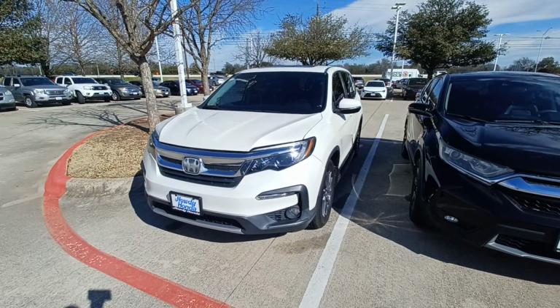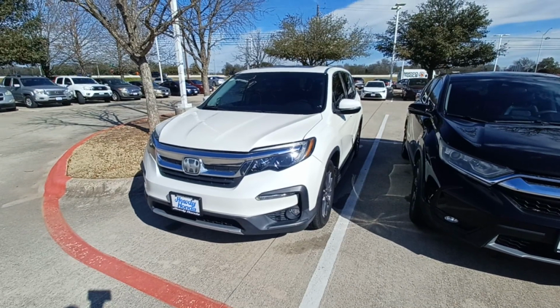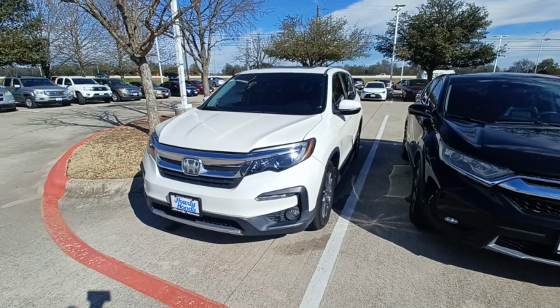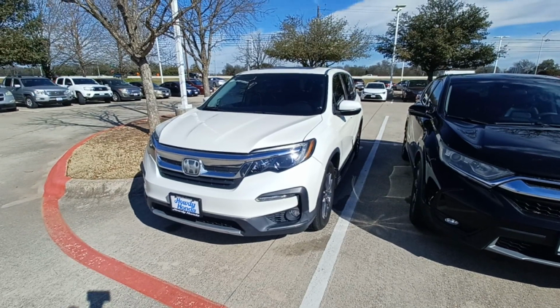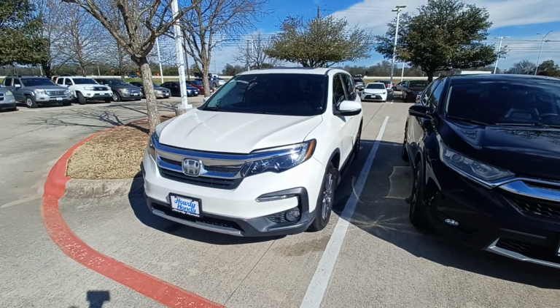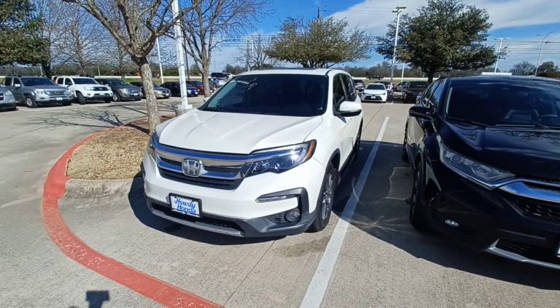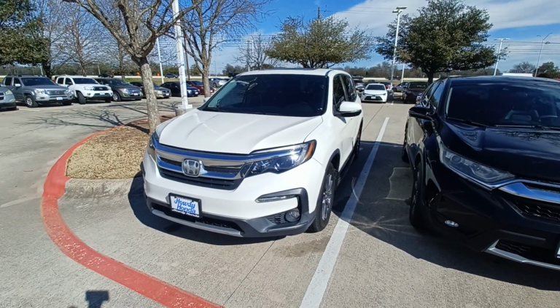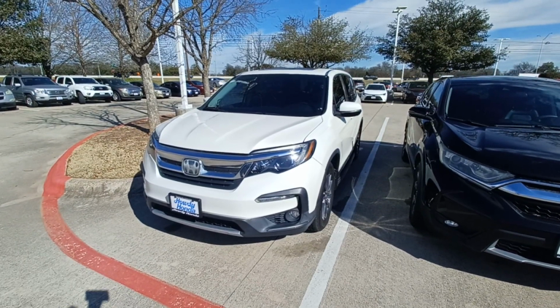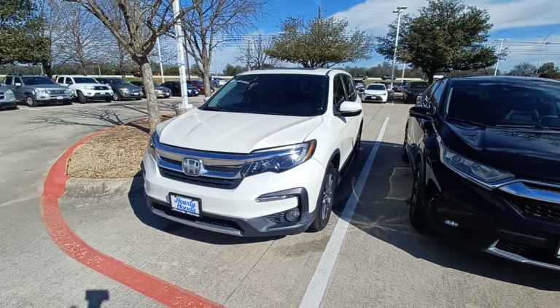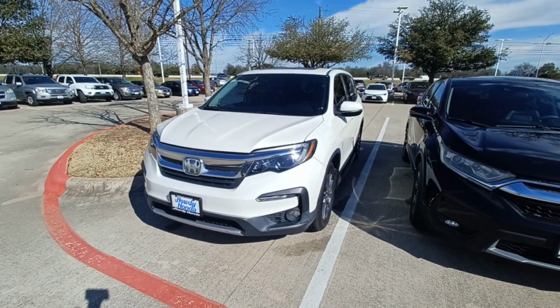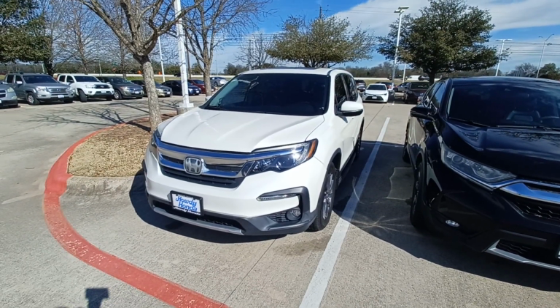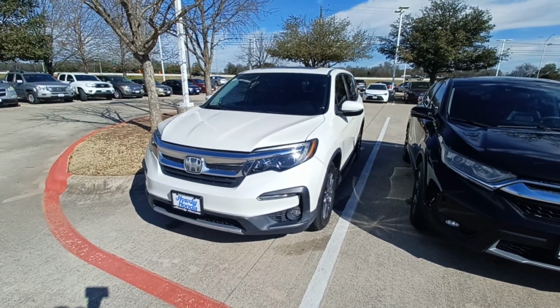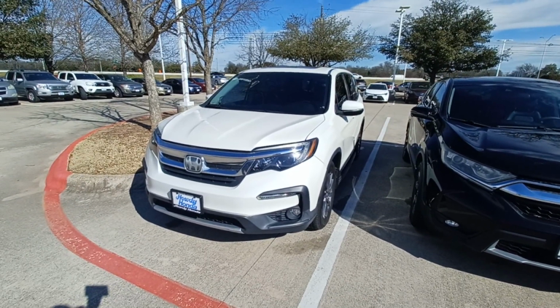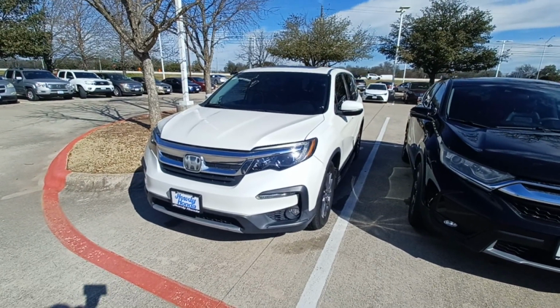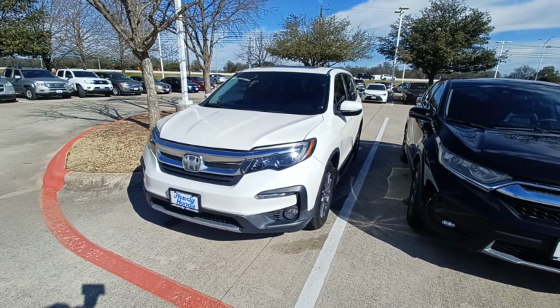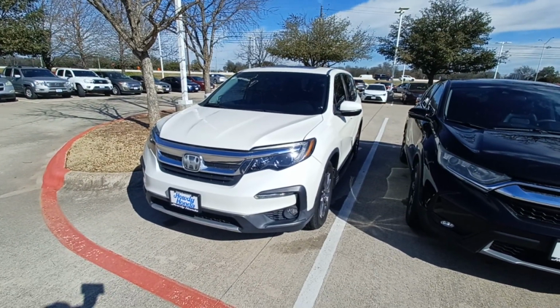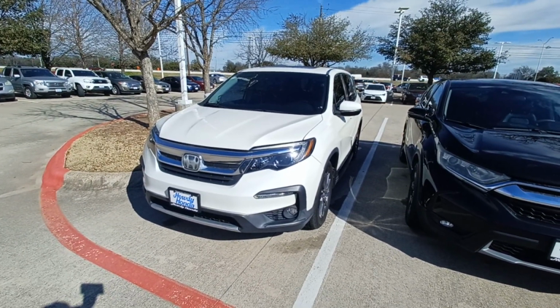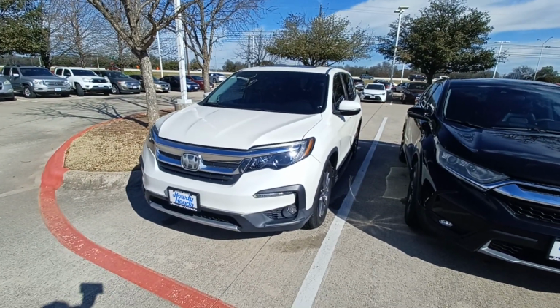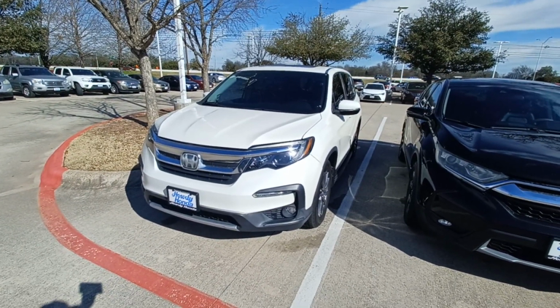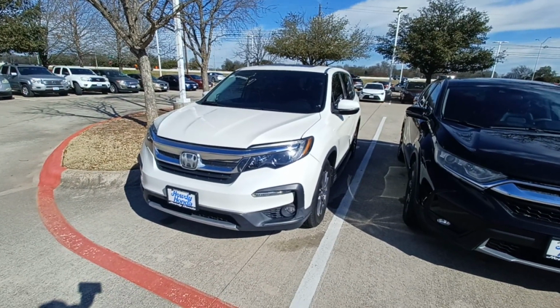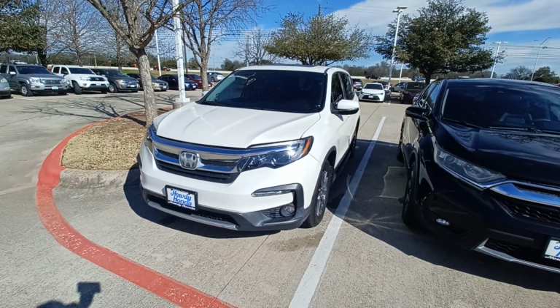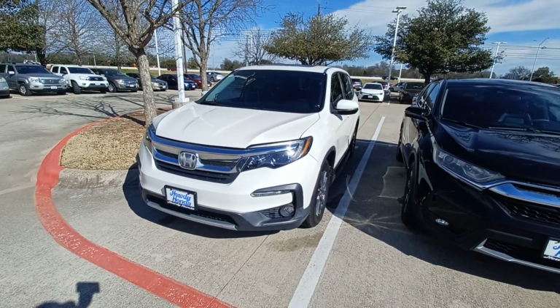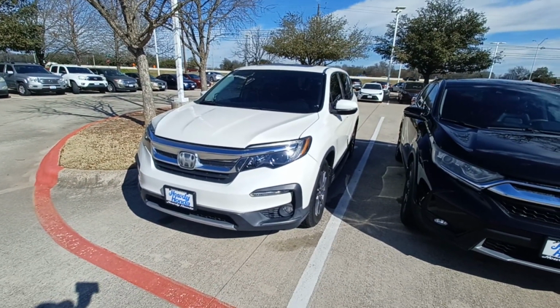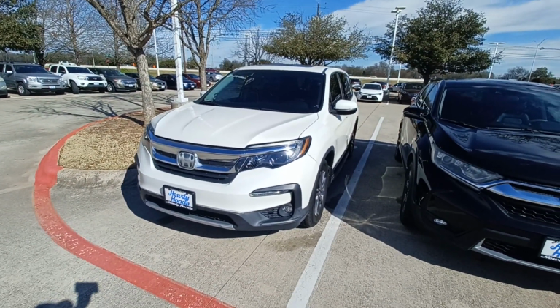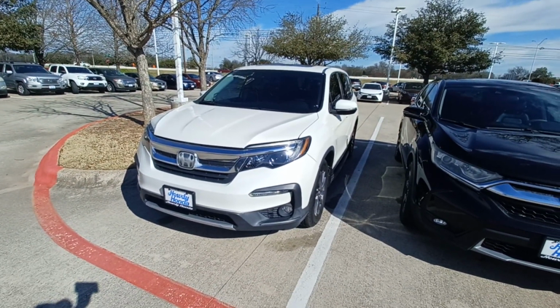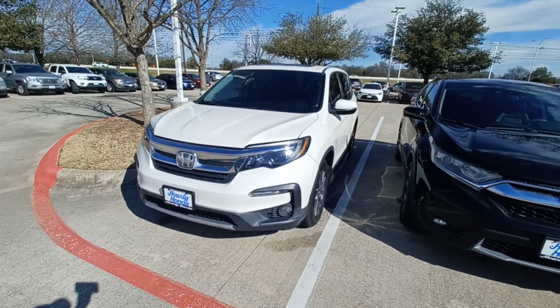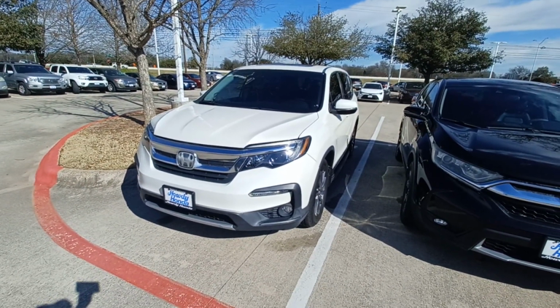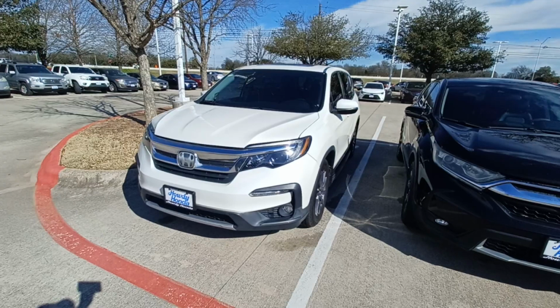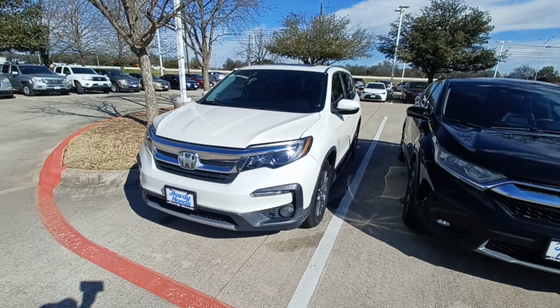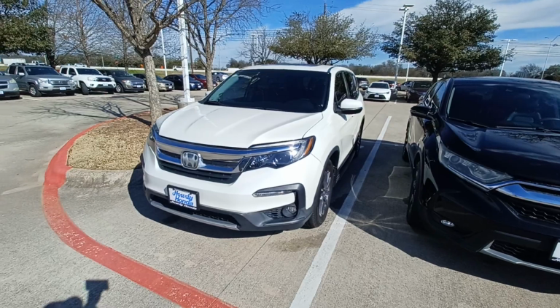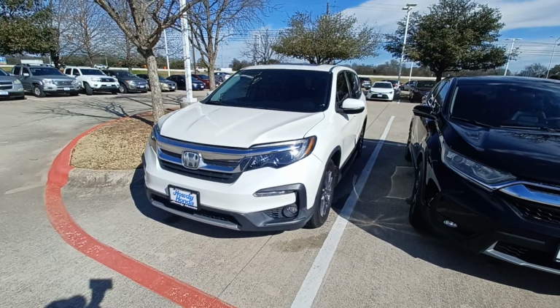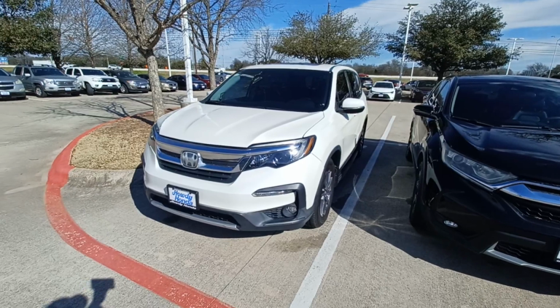This is Jason down at Howdy Honda, and this is my 2019 Honda Pilot.